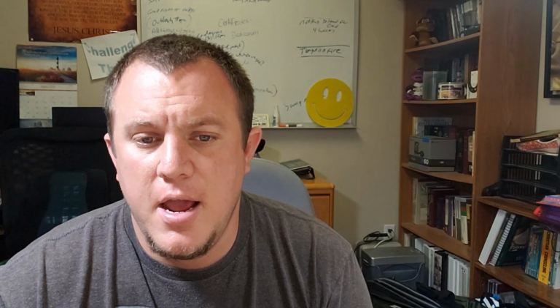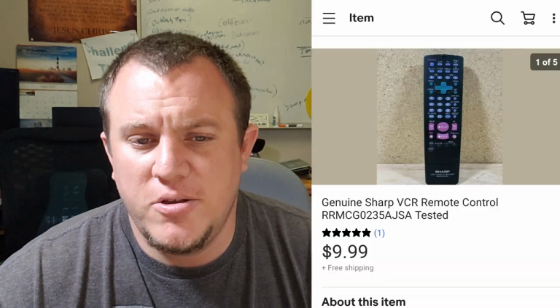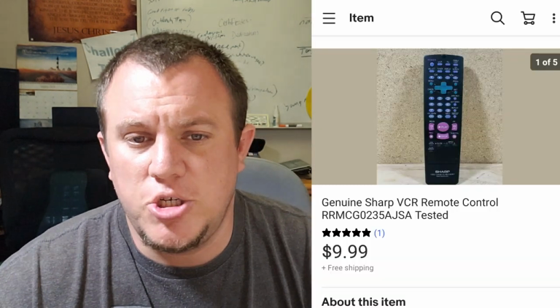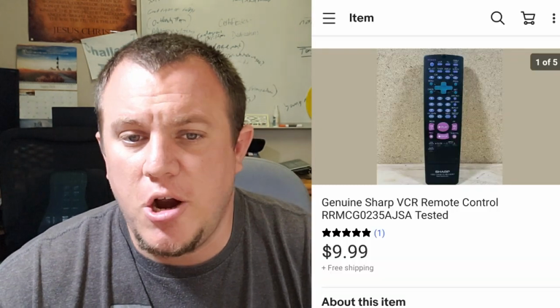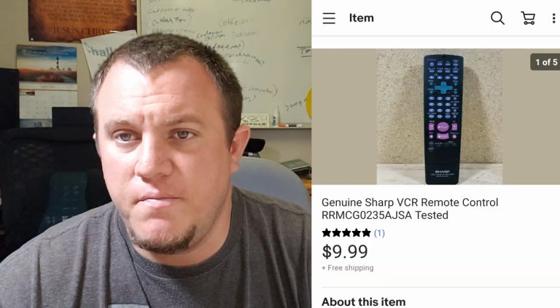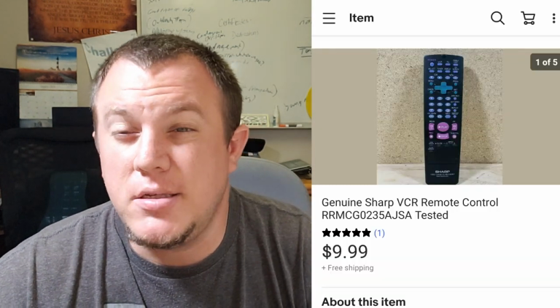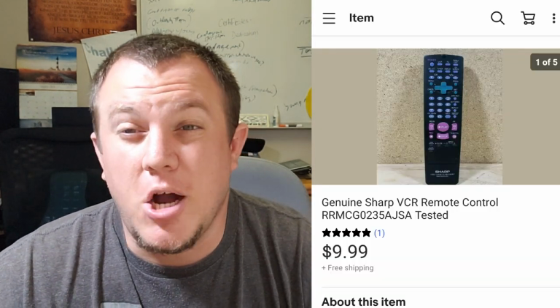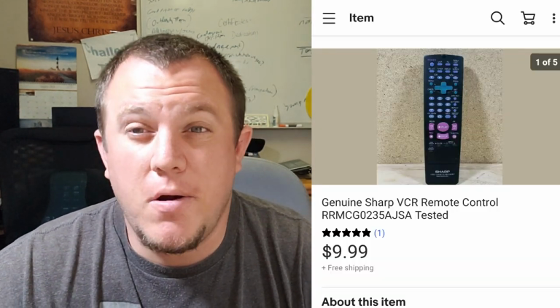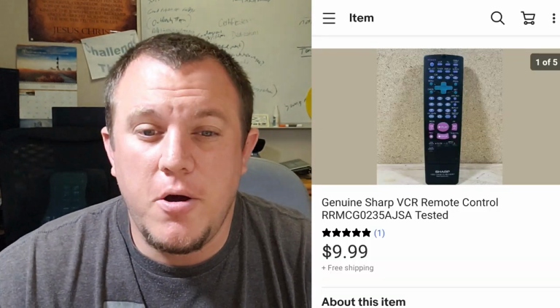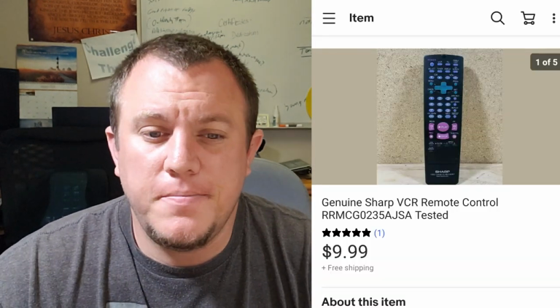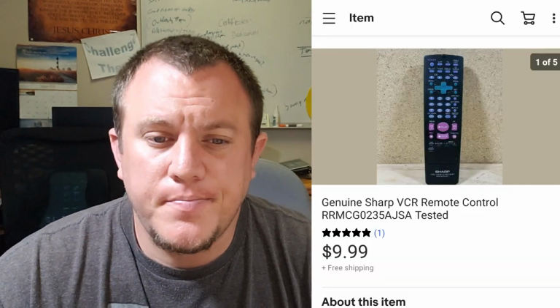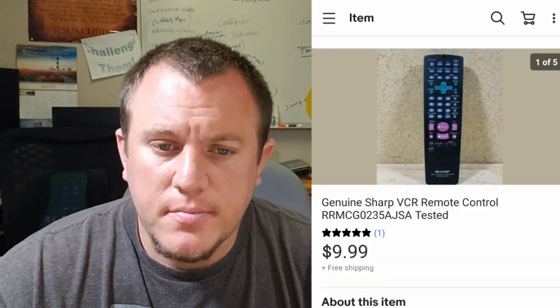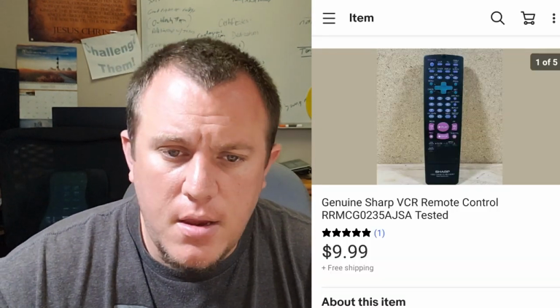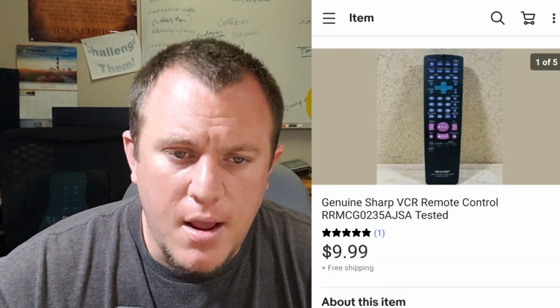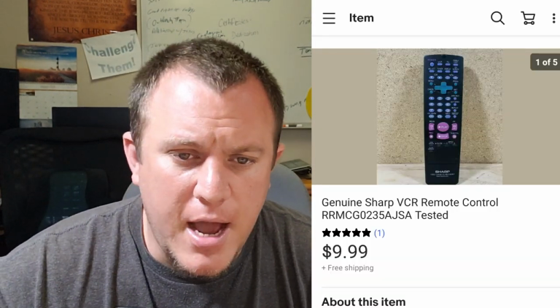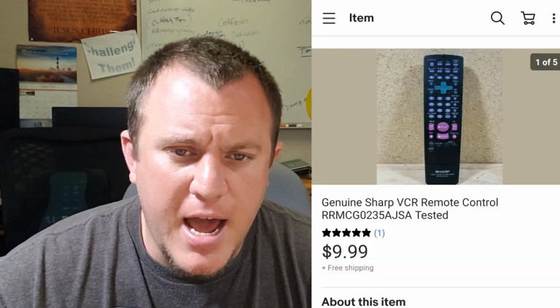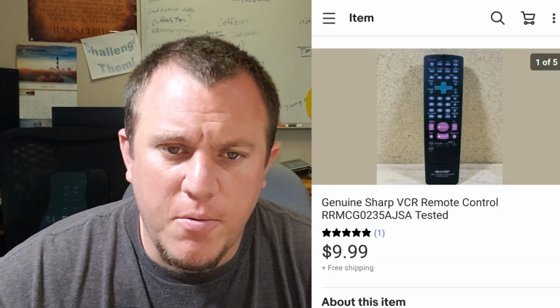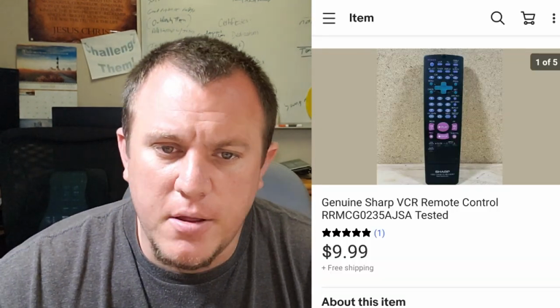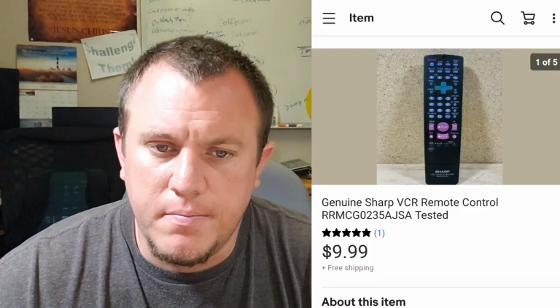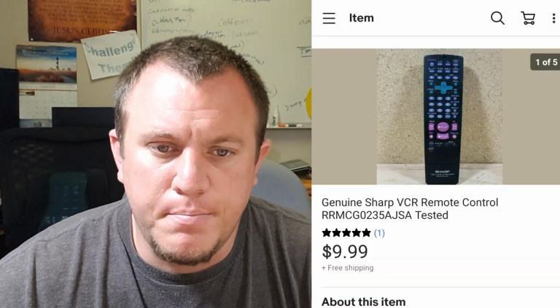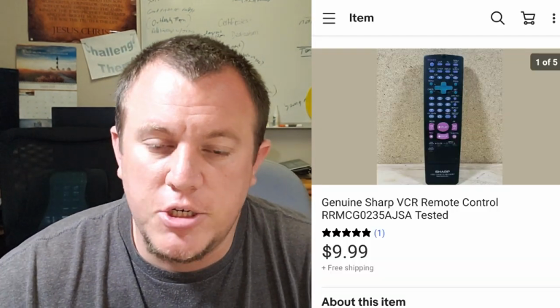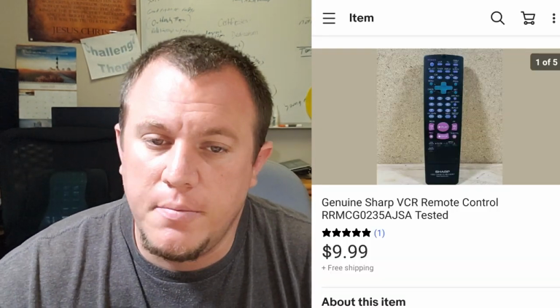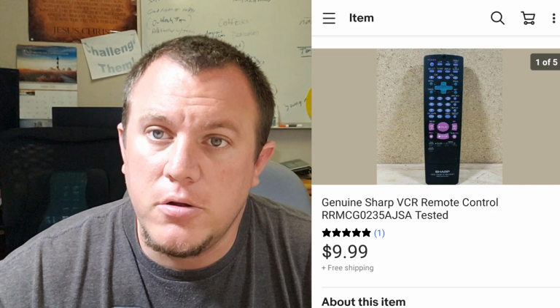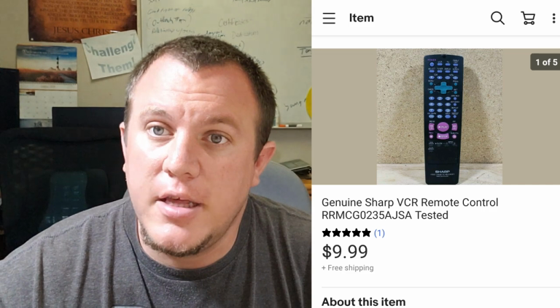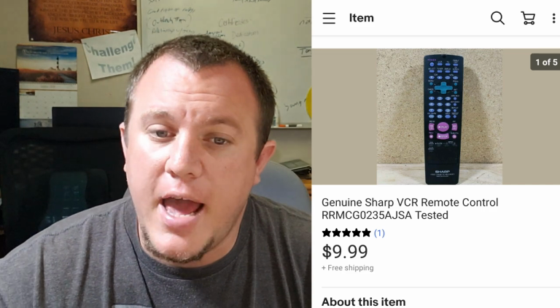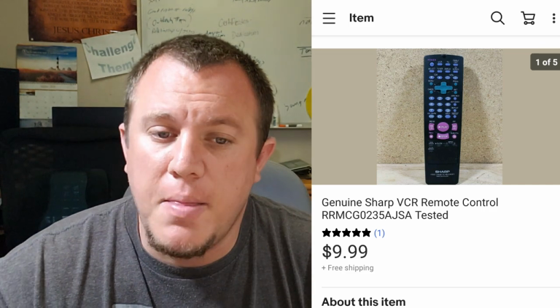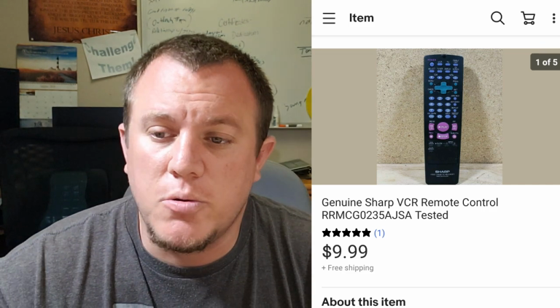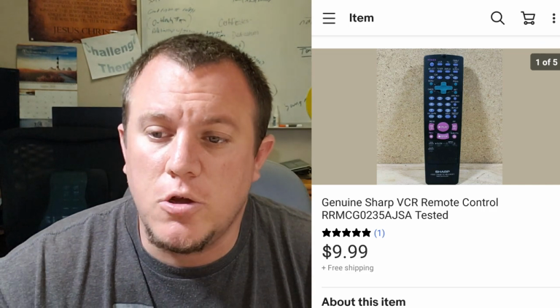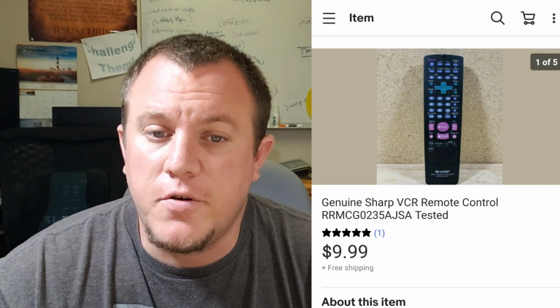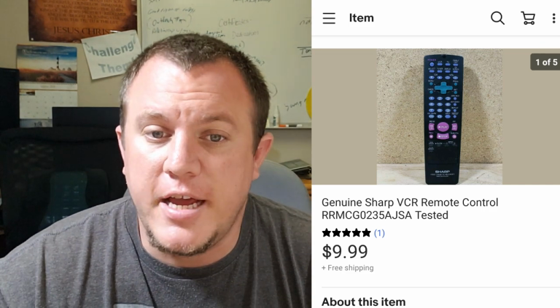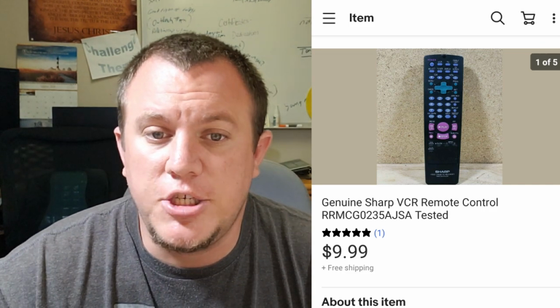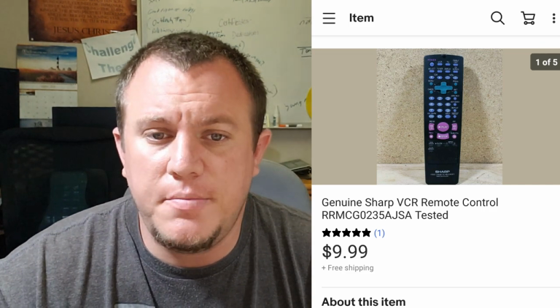Here's a Sharp VCR remote. I got it with a bunch of remotes and this one sold for $10 shipped.